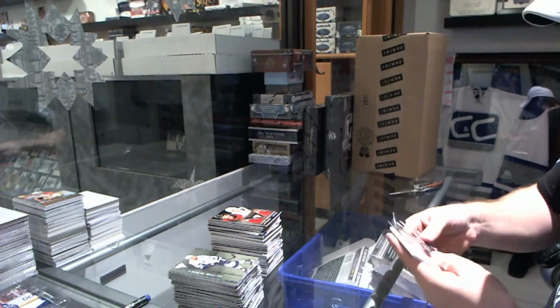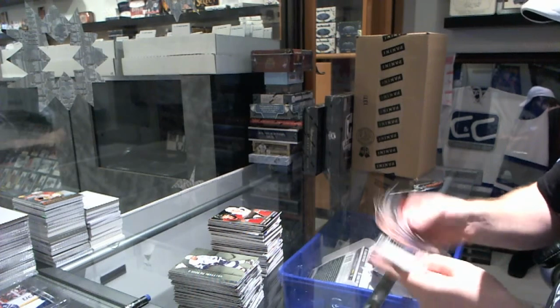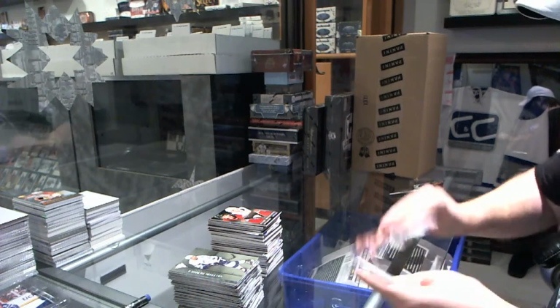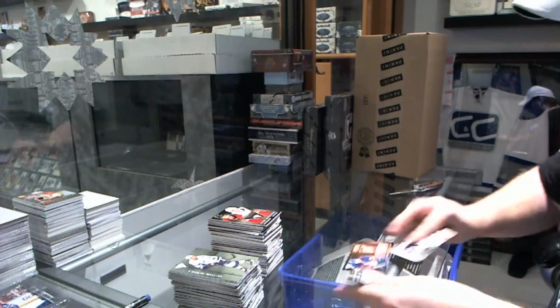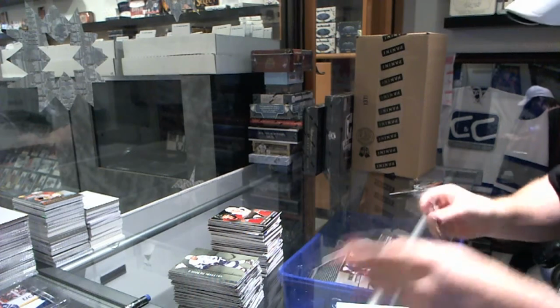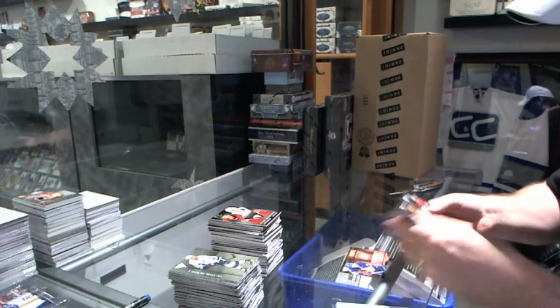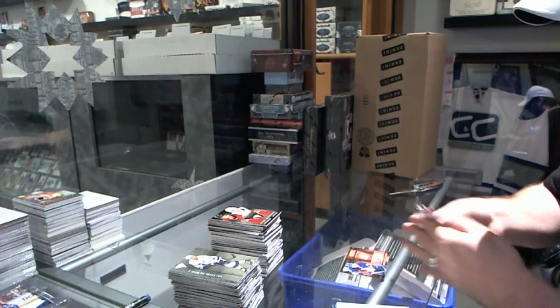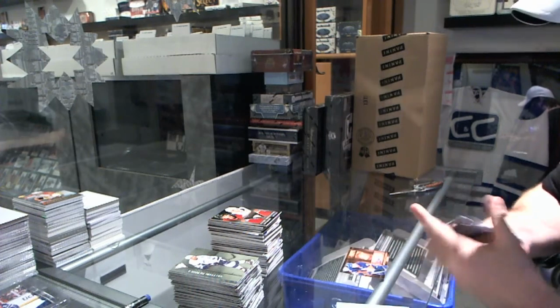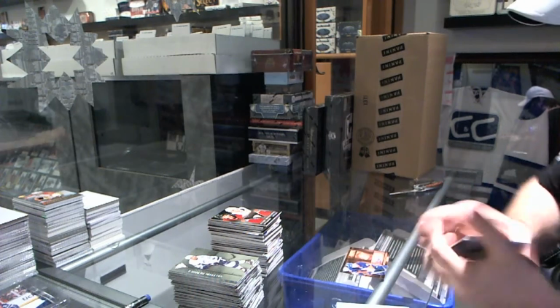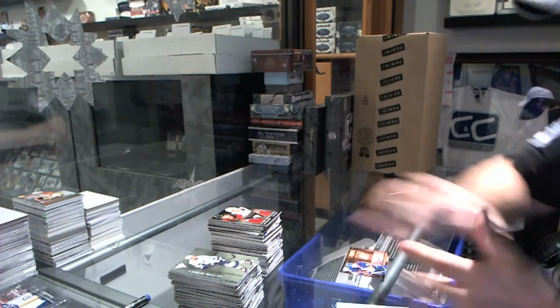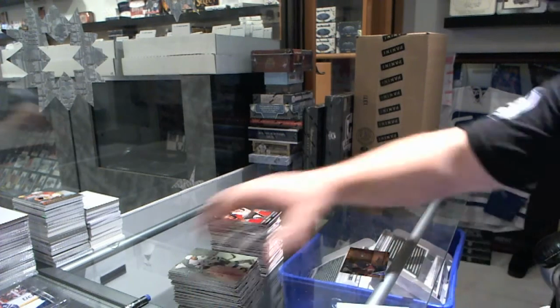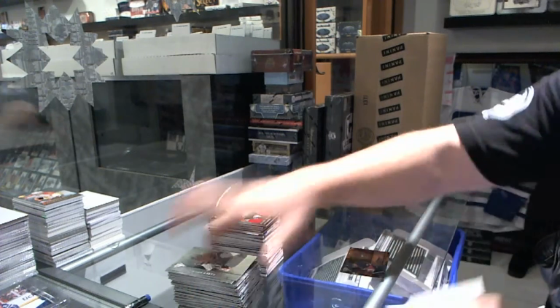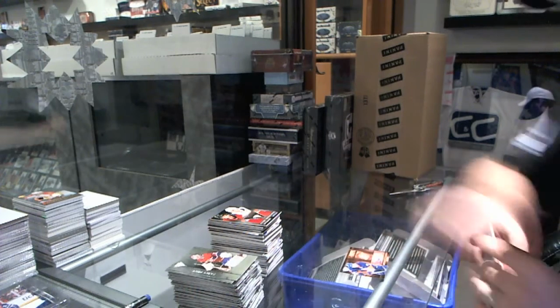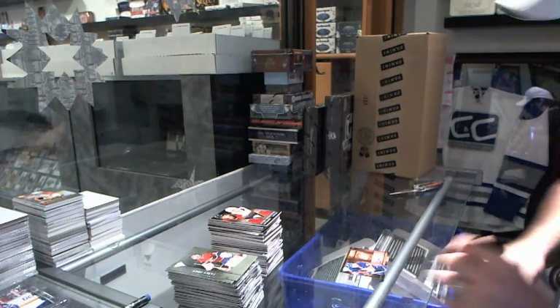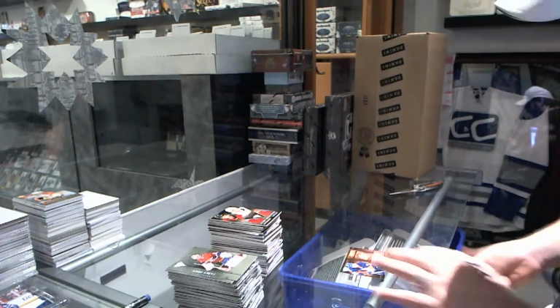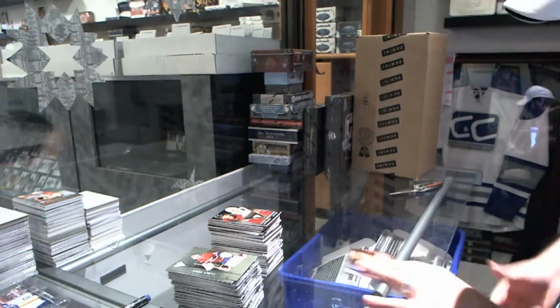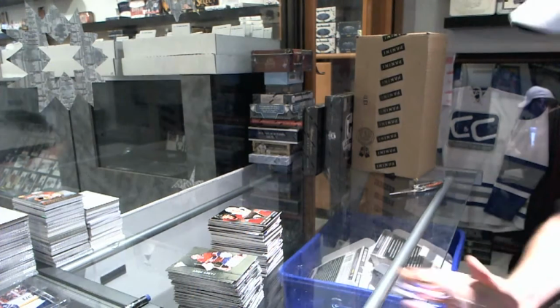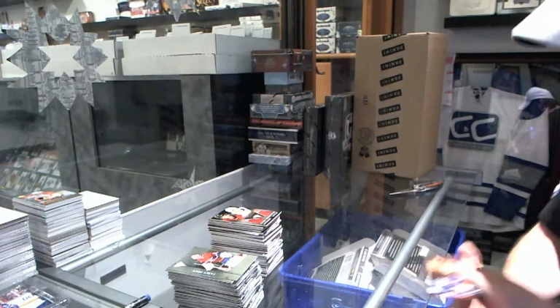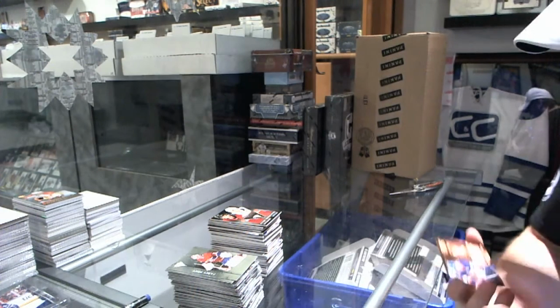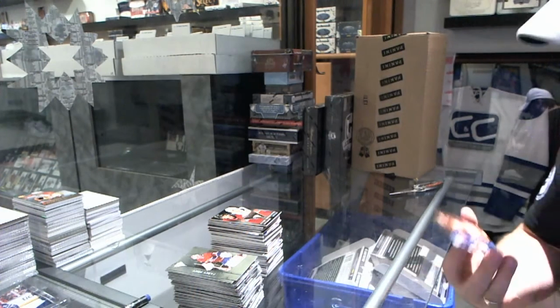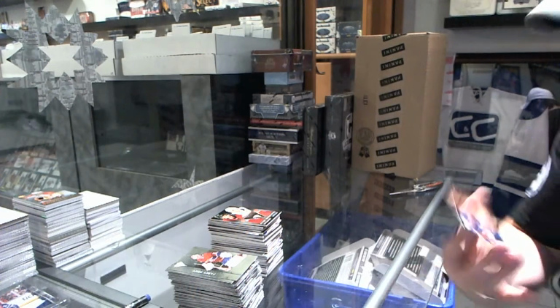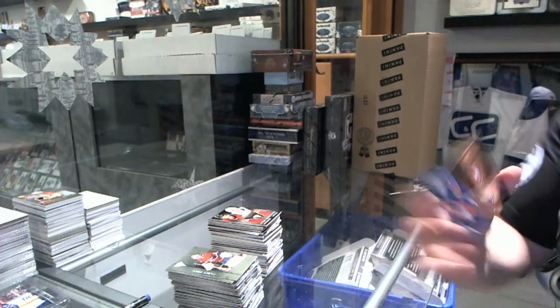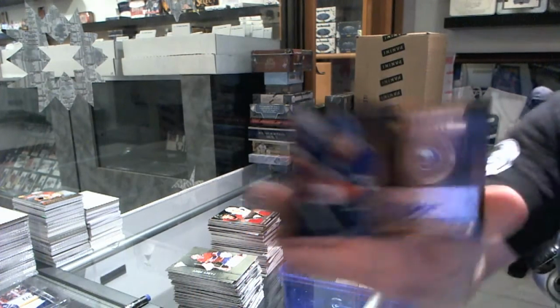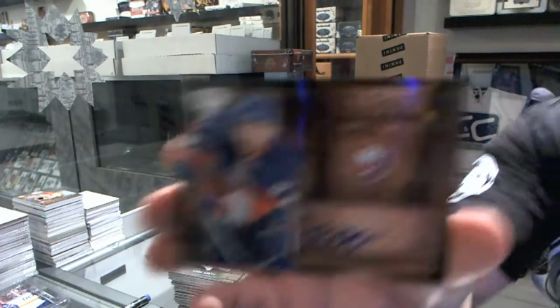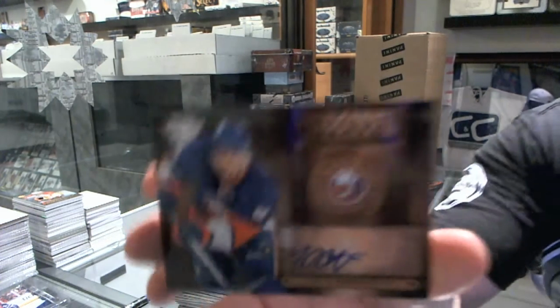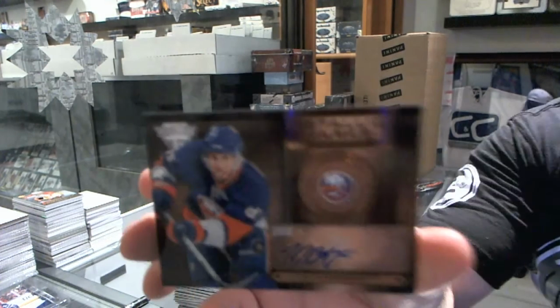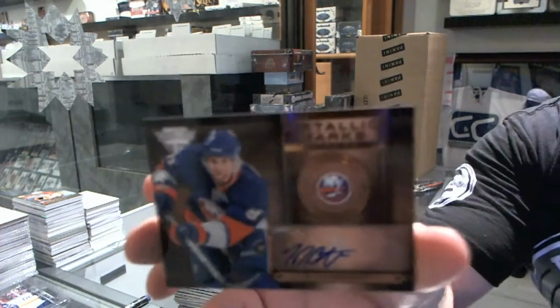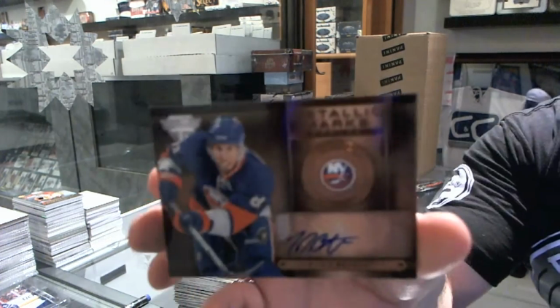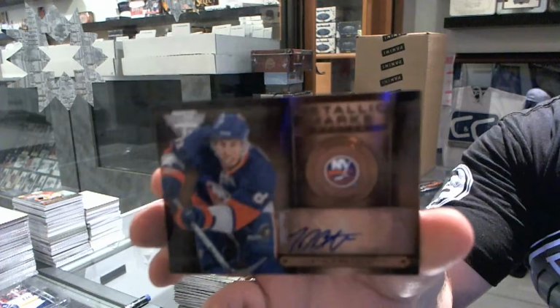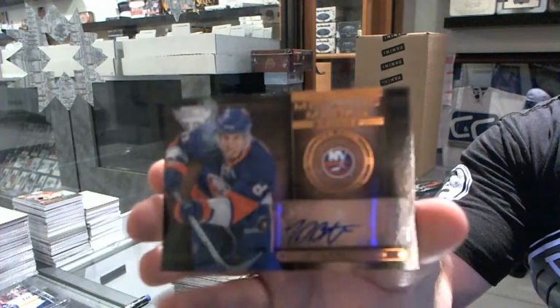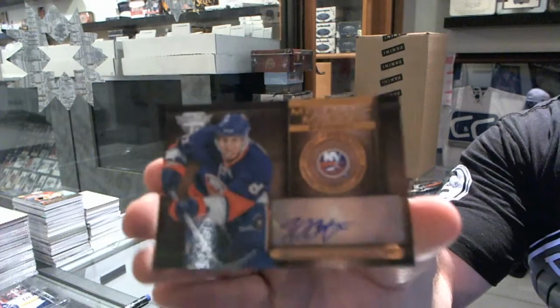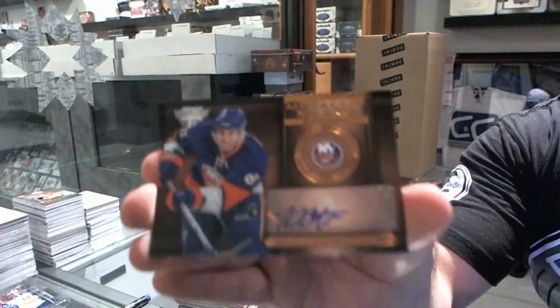And we've got for the New York Islanders, Metallic Marks autograph of Justin DiBenedetto.